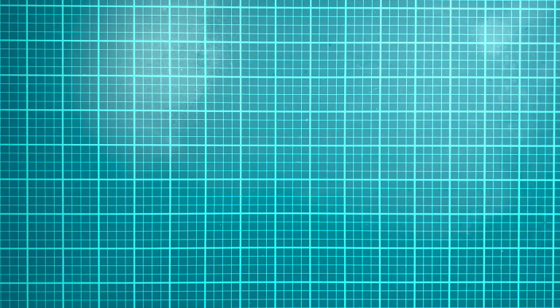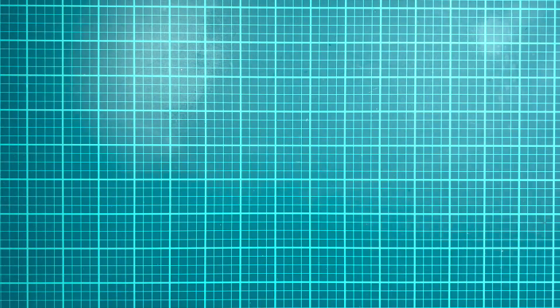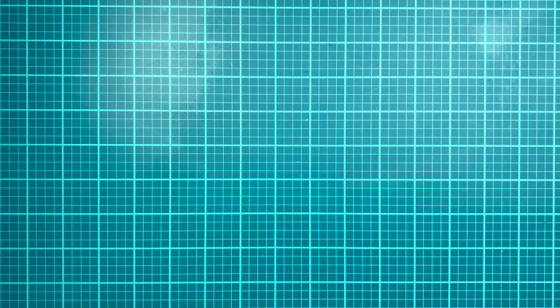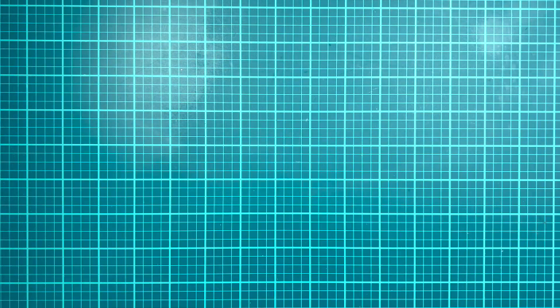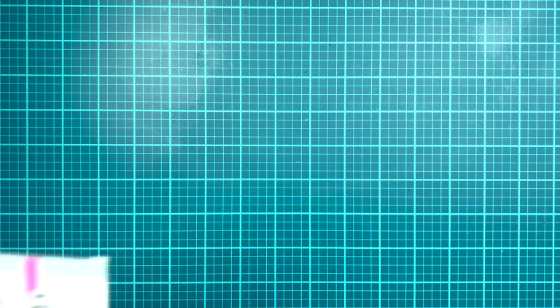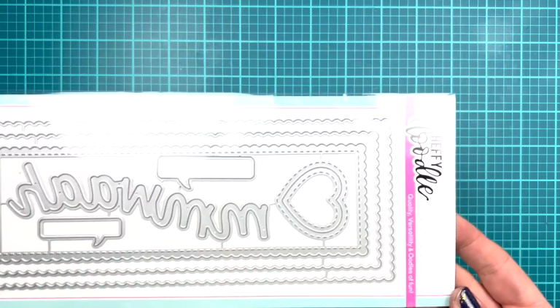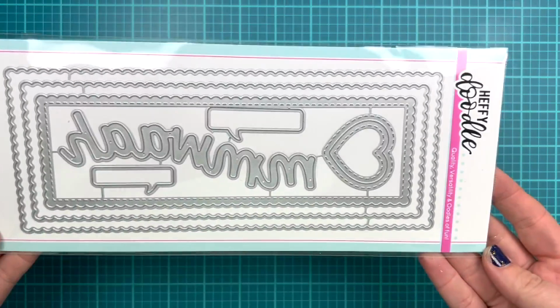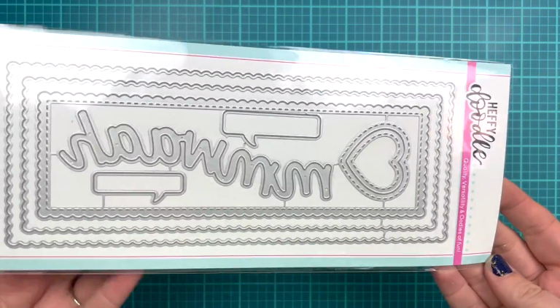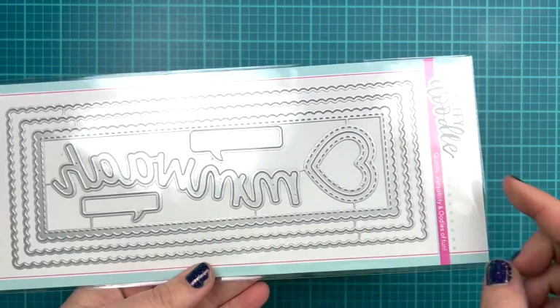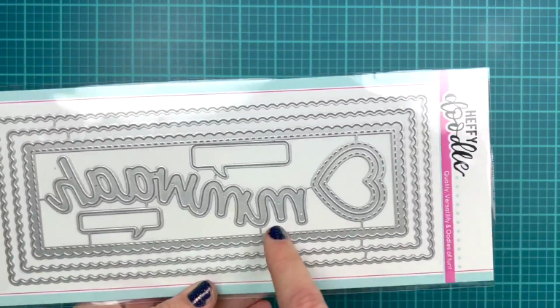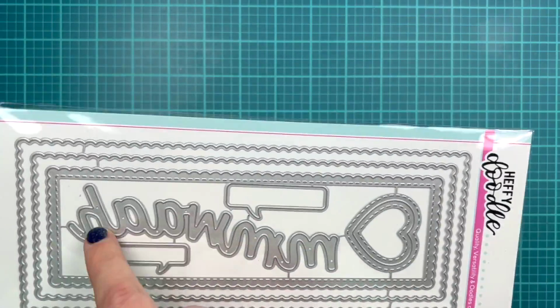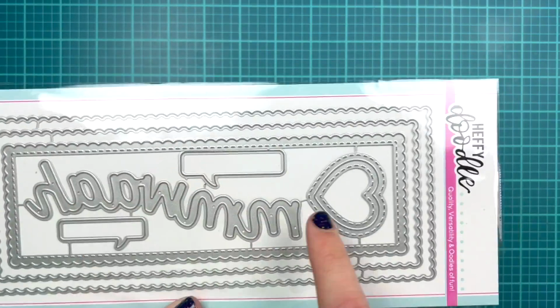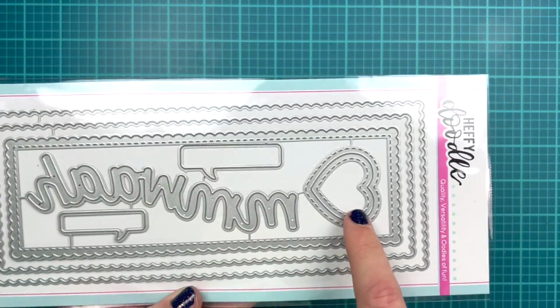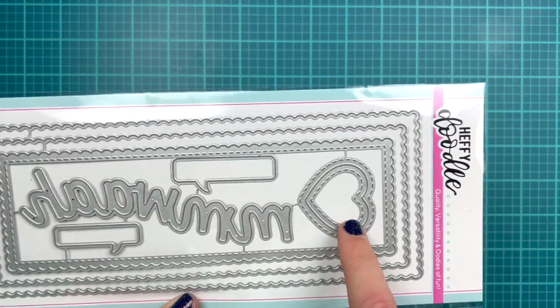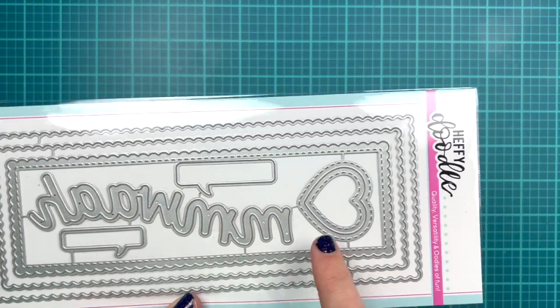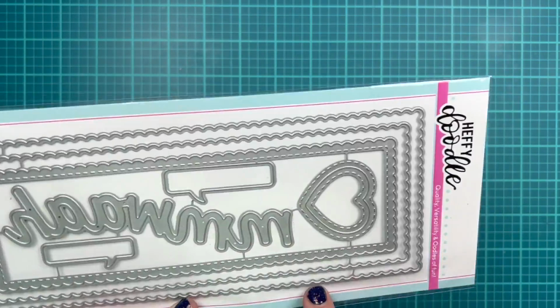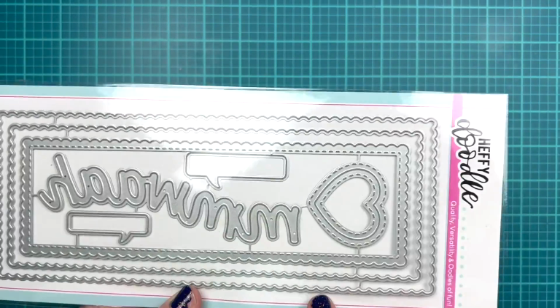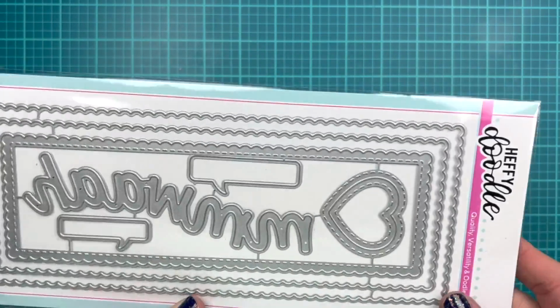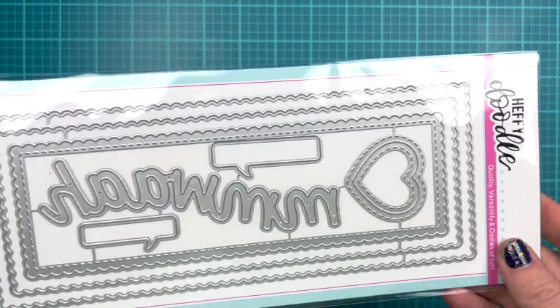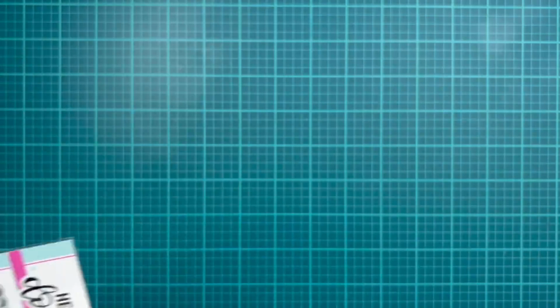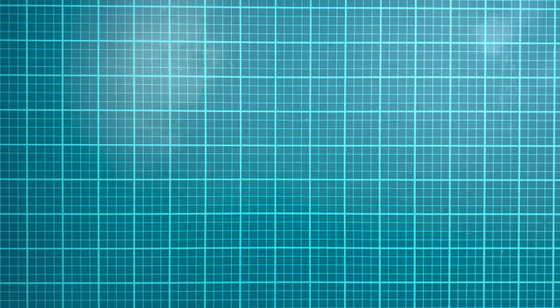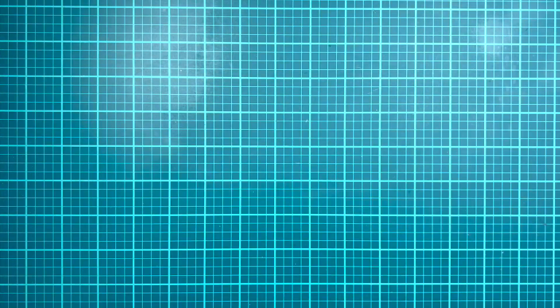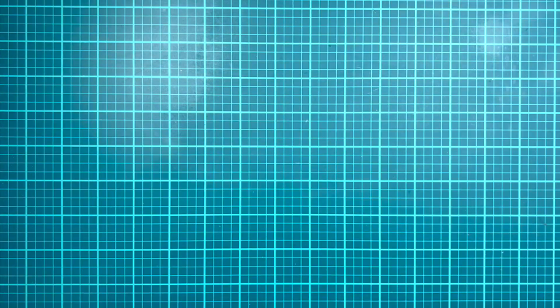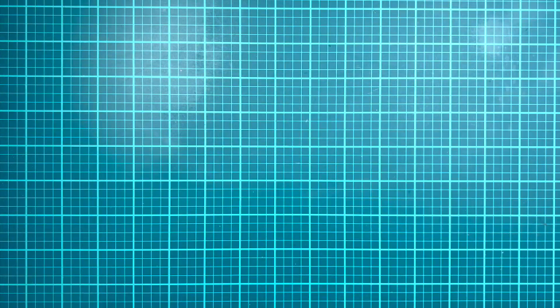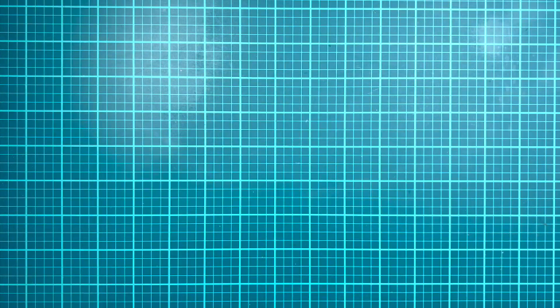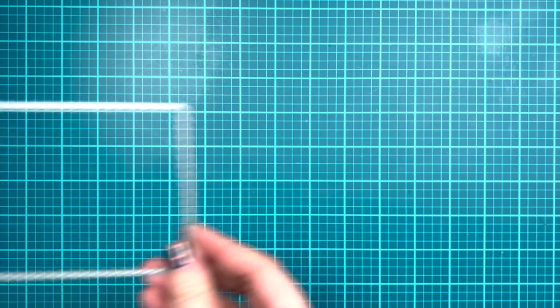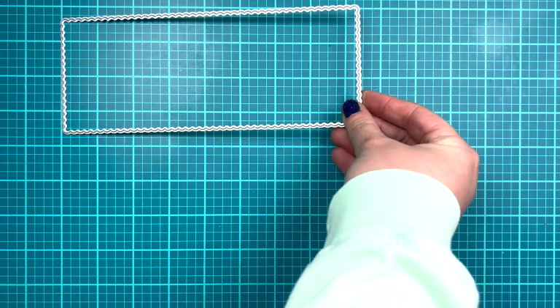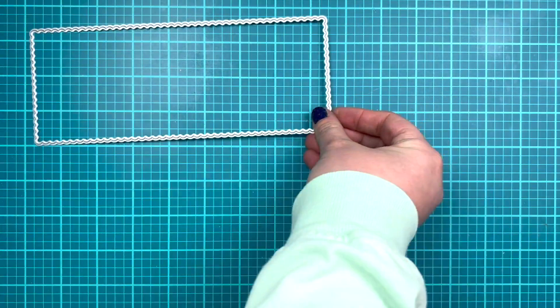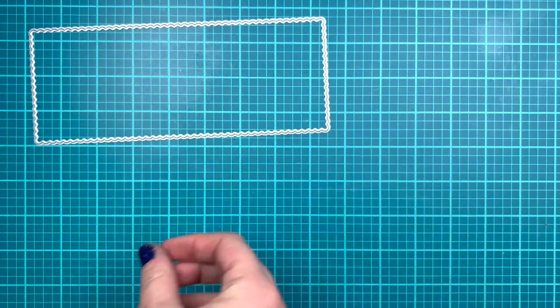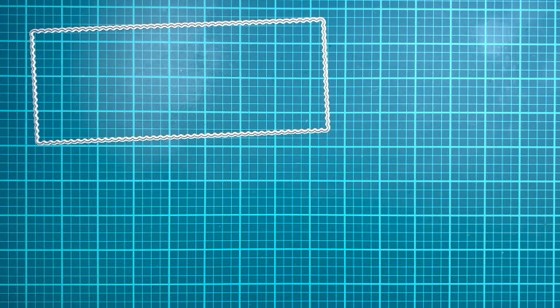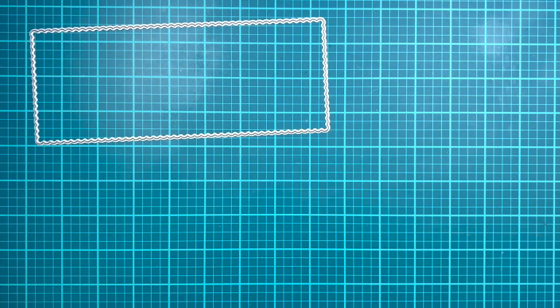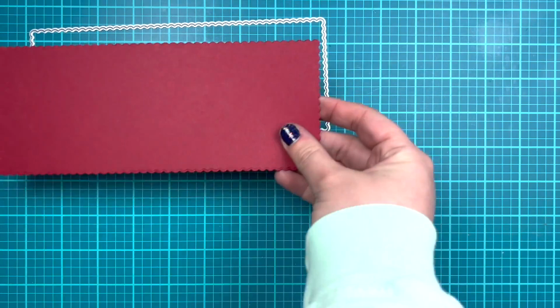I did the long hard work of coloring and cutting already and we're going to start with our first card, which will be a slimline.